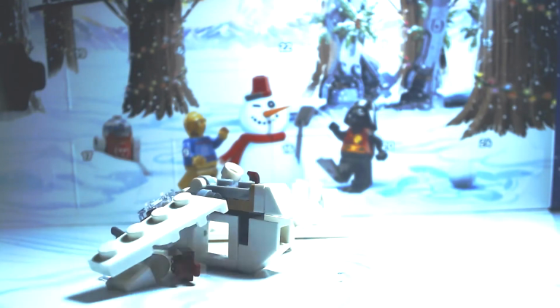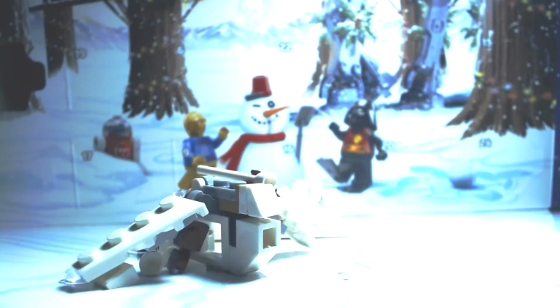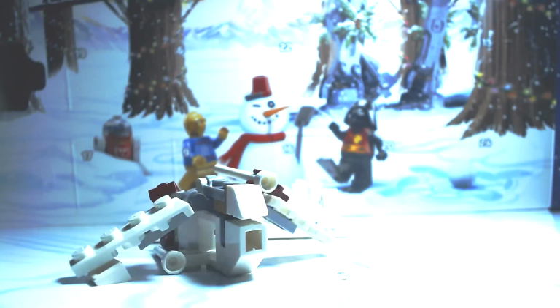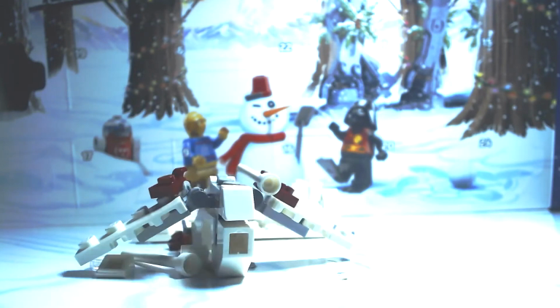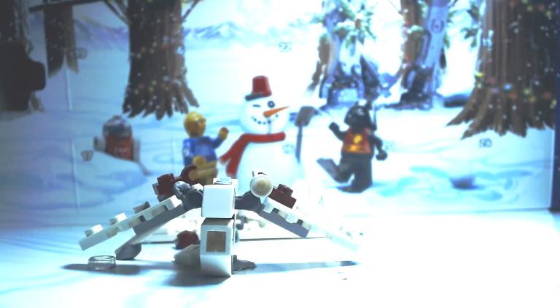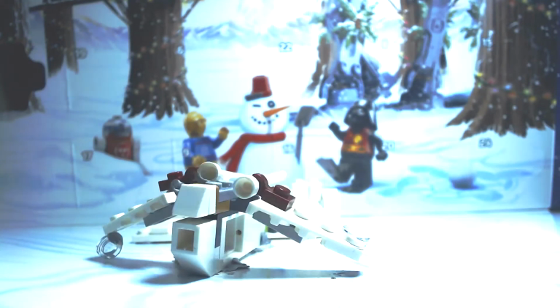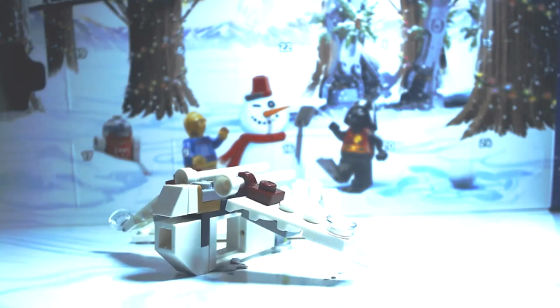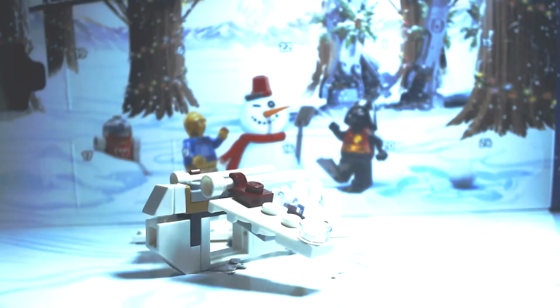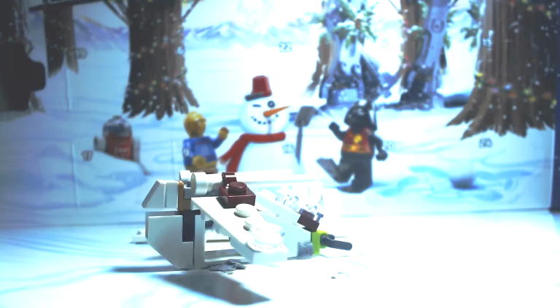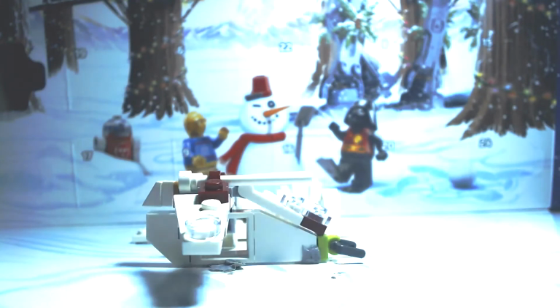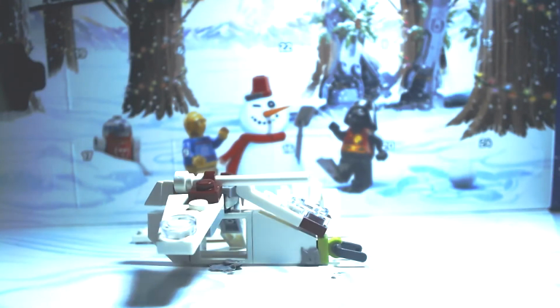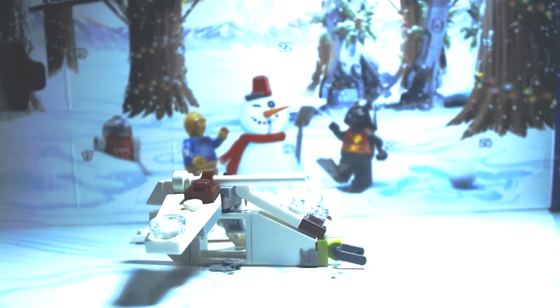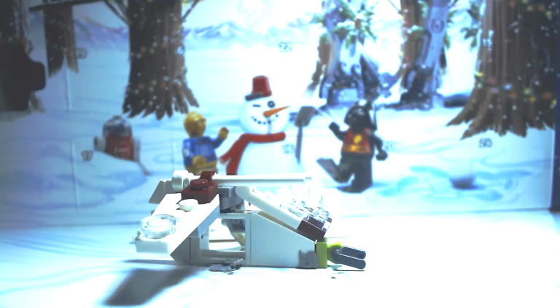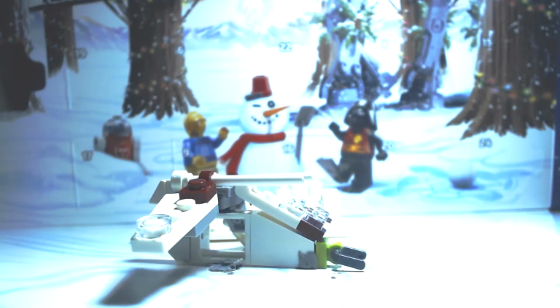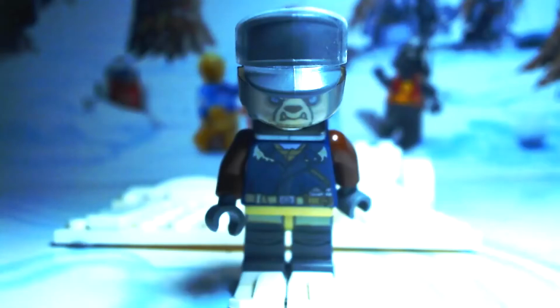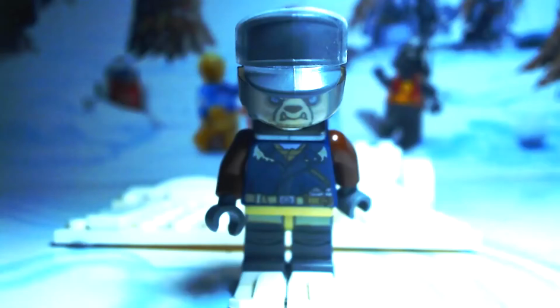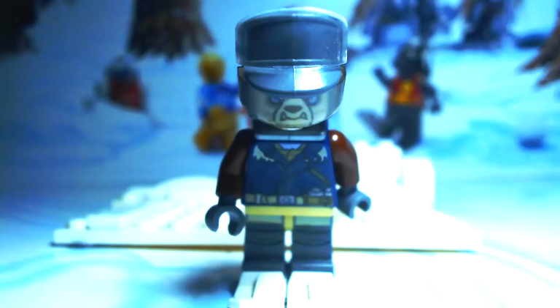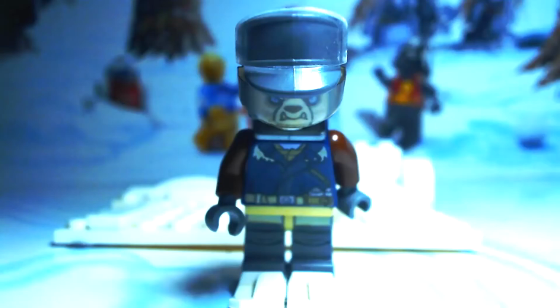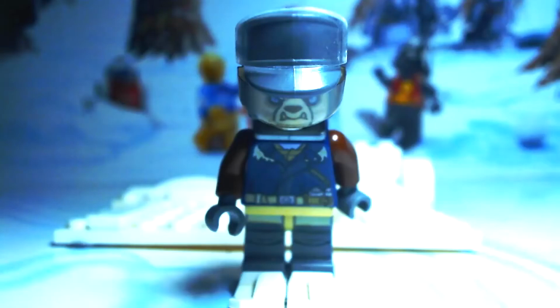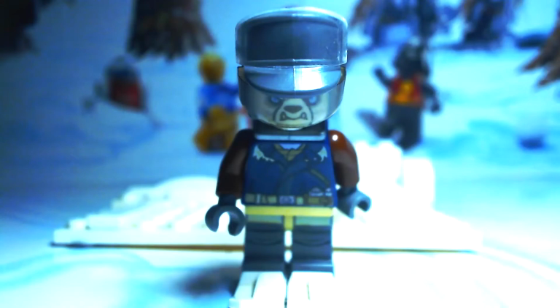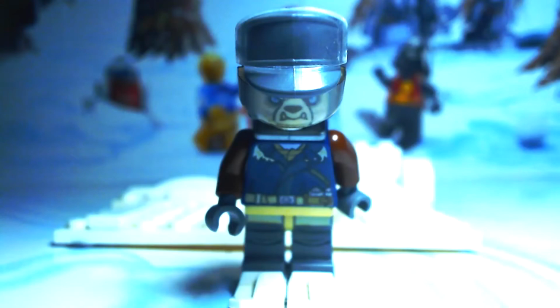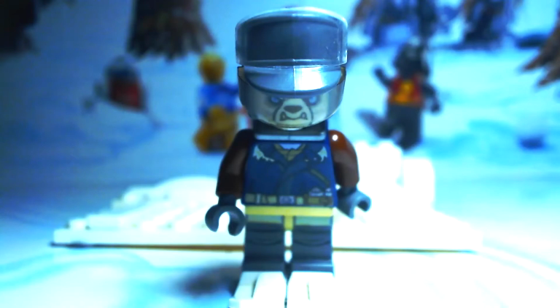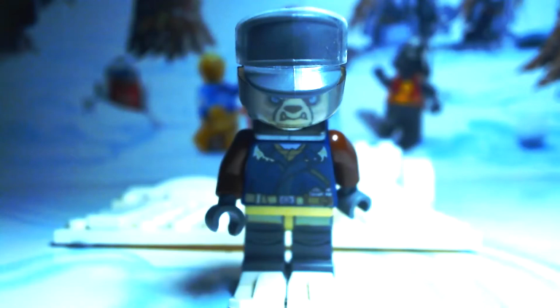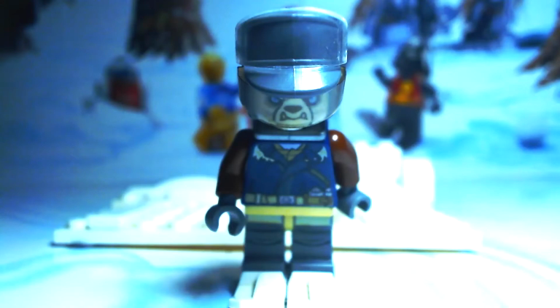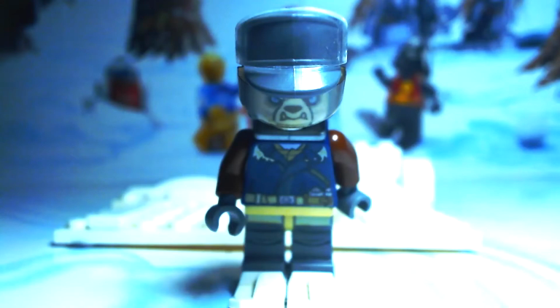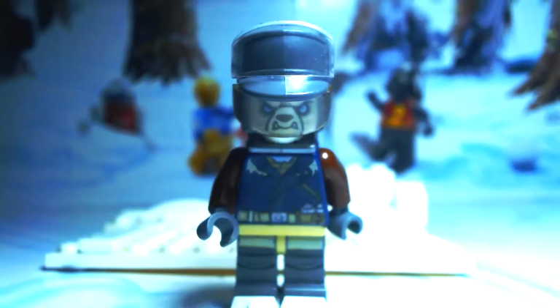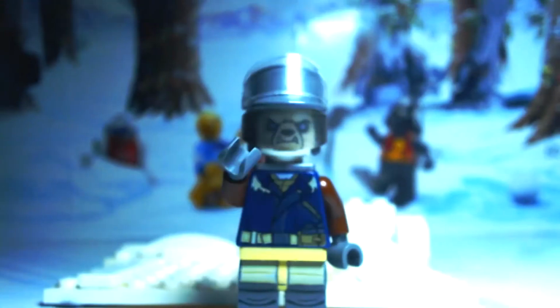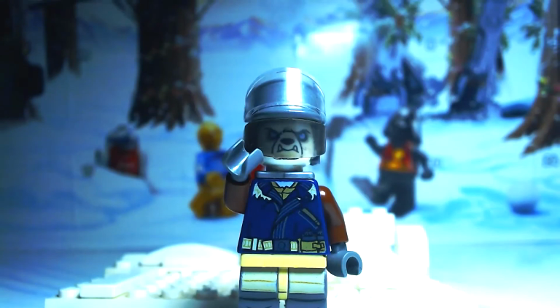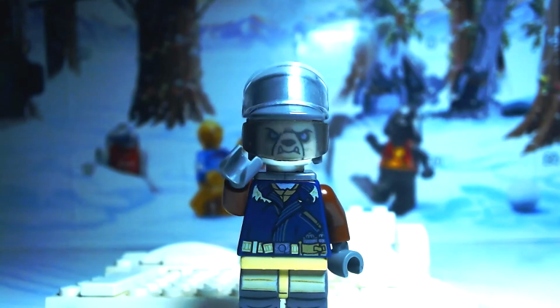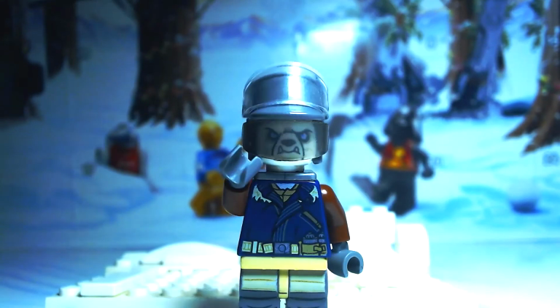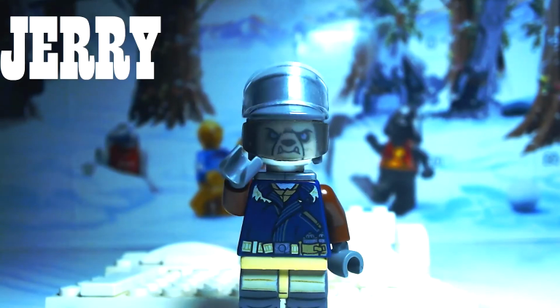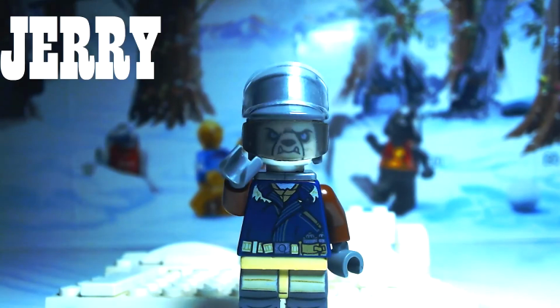This is Jerry the Rebel, who will be the minifigure builder for the first set of models.